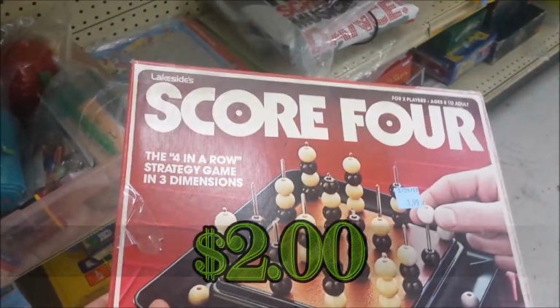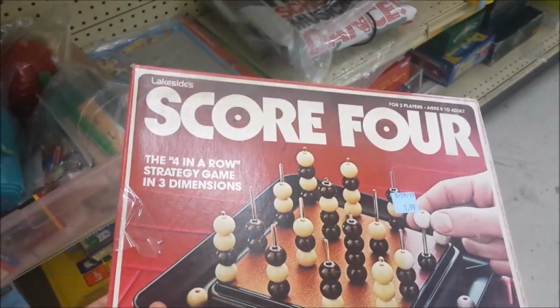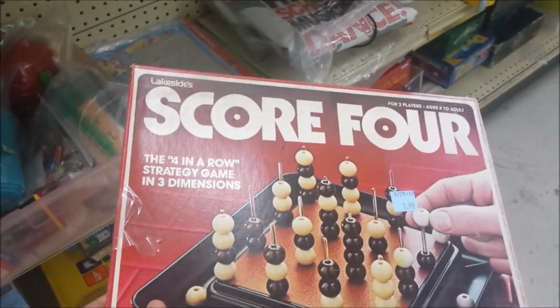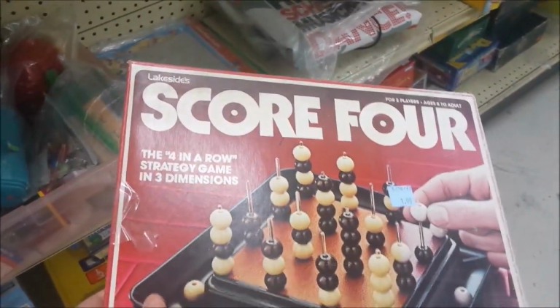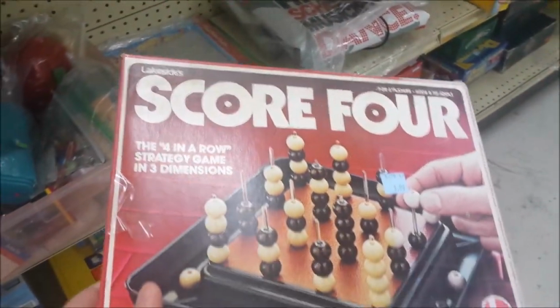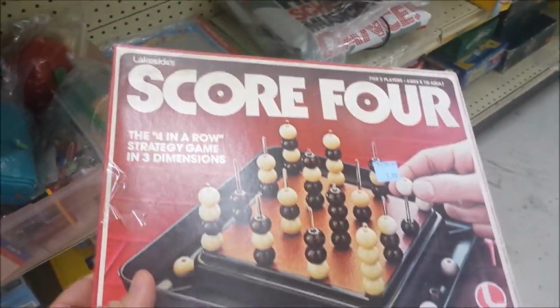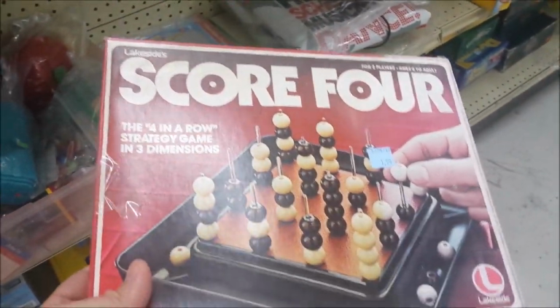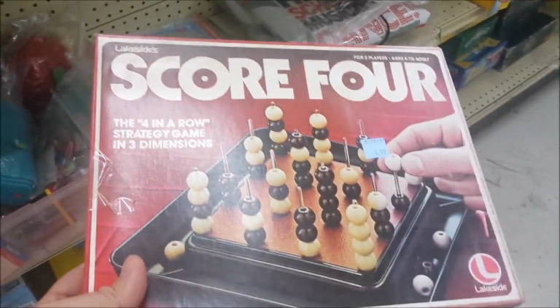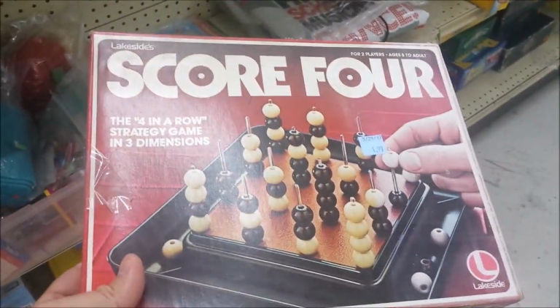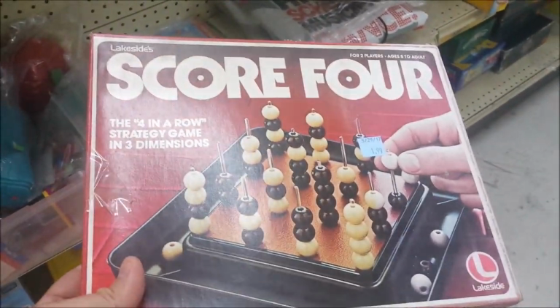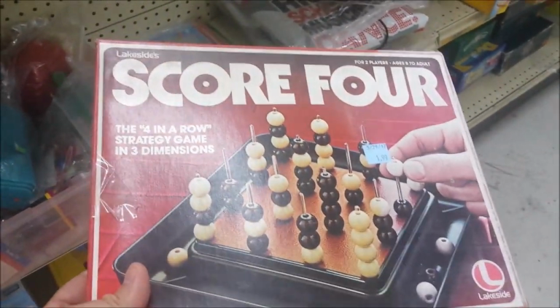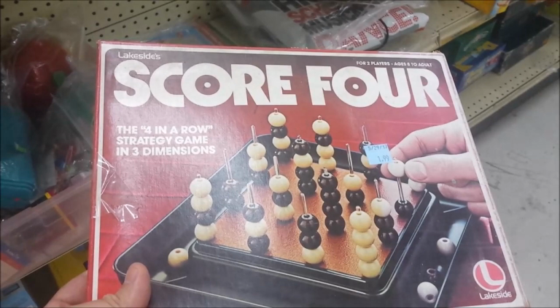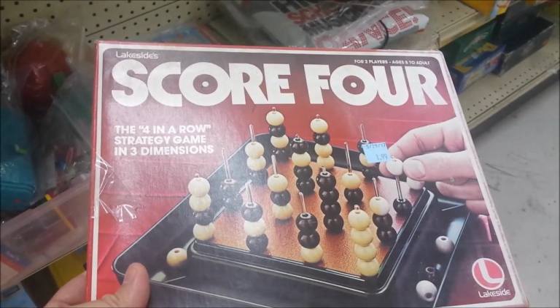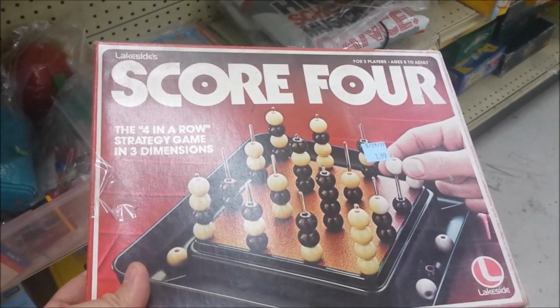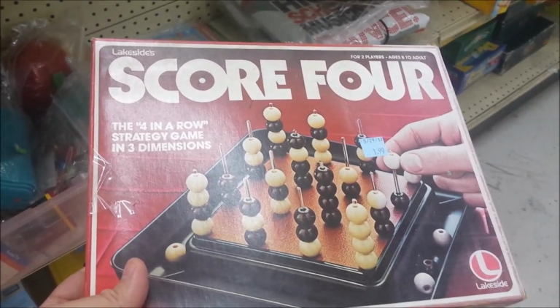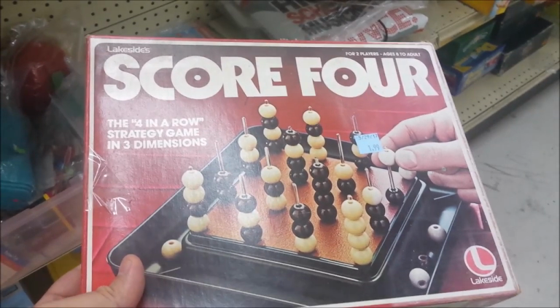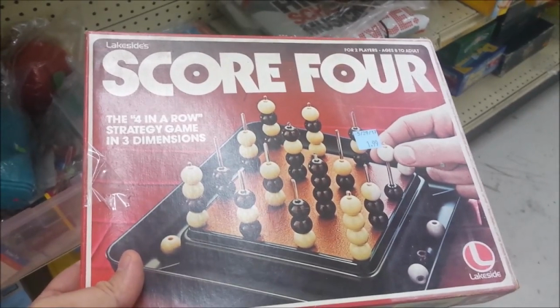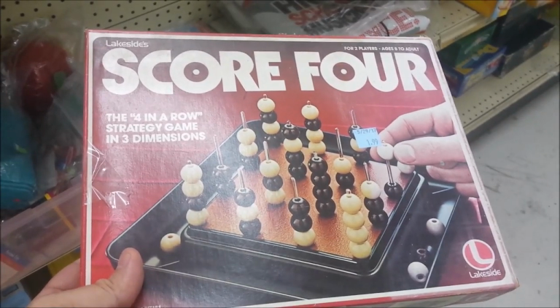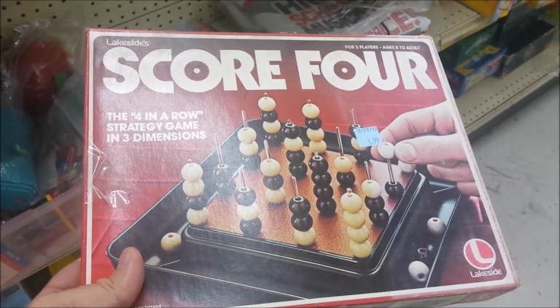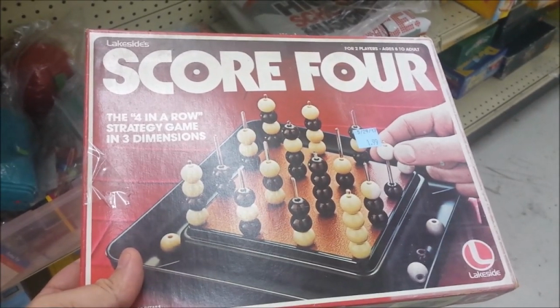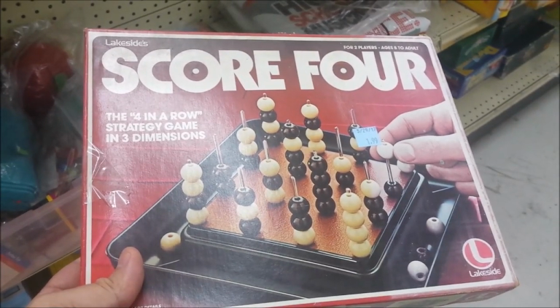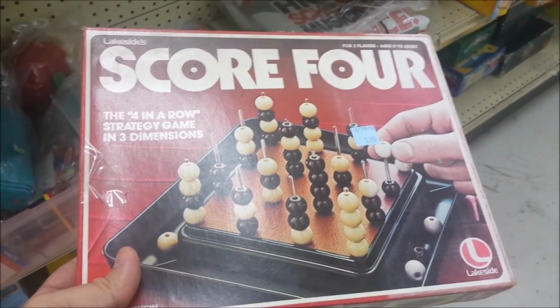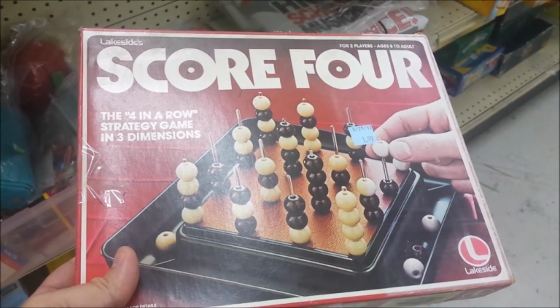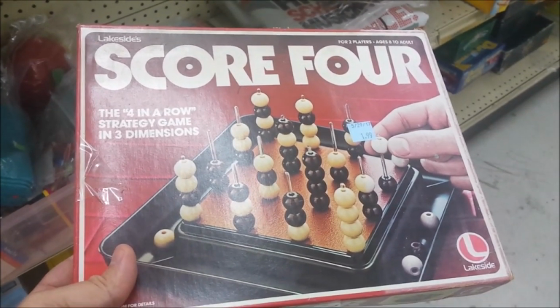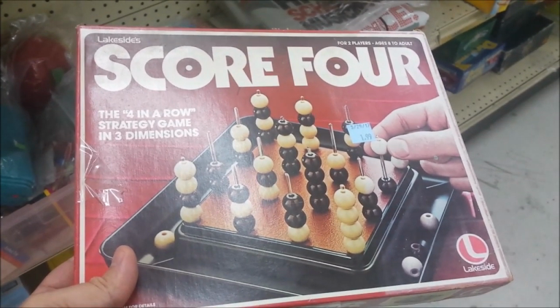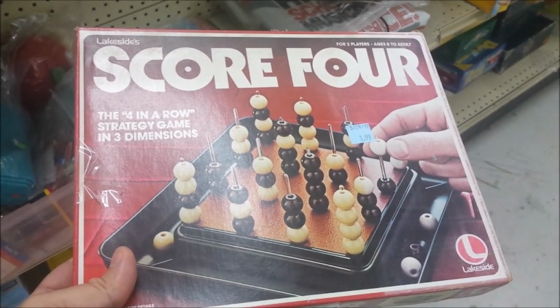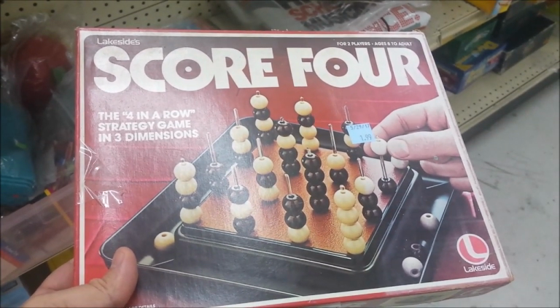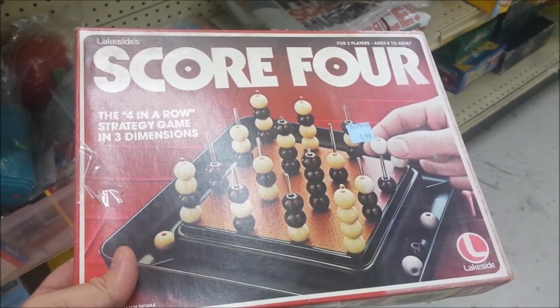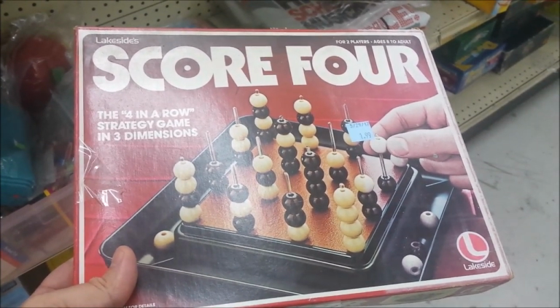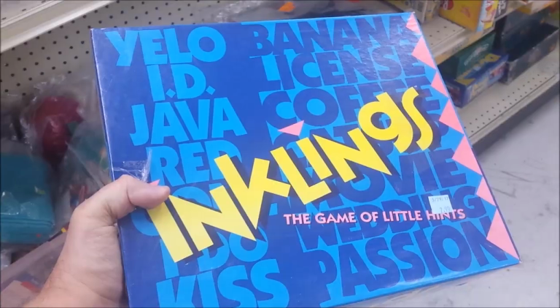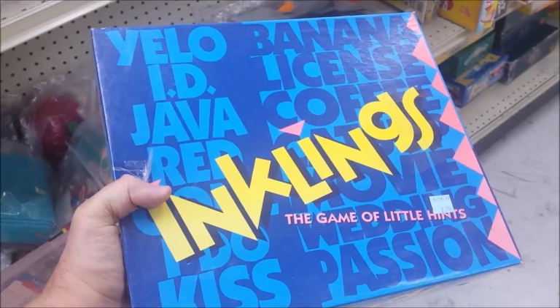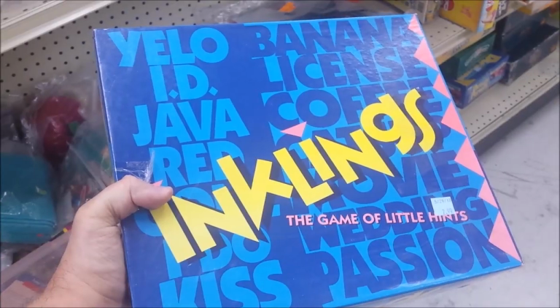Here's a game called Score Four. This game goes for about ten bucks on eBay, but this one's missing some parts, so we've got to leave this one here too.